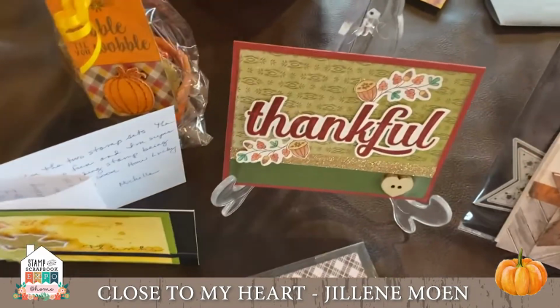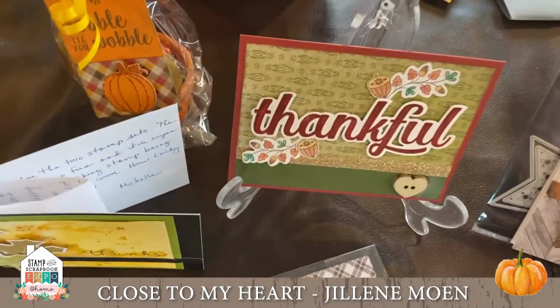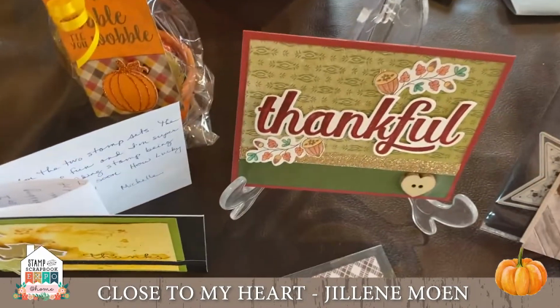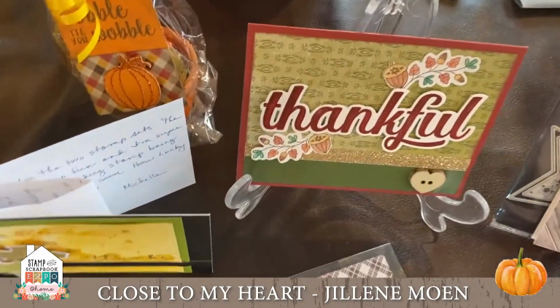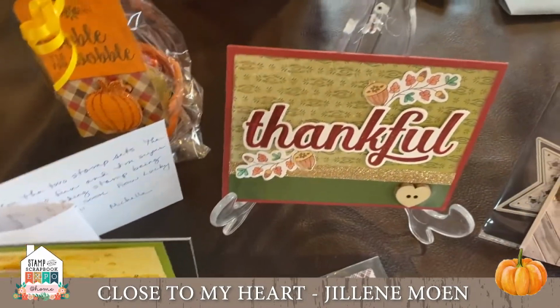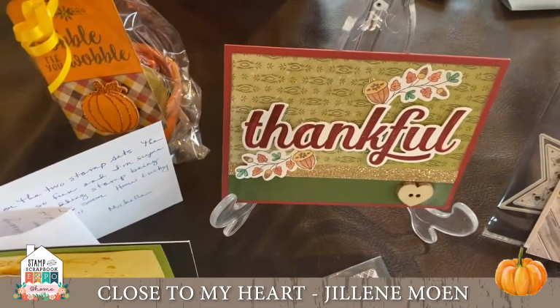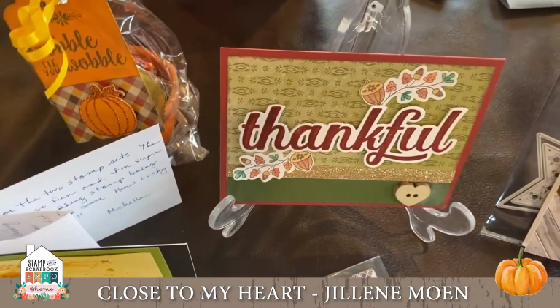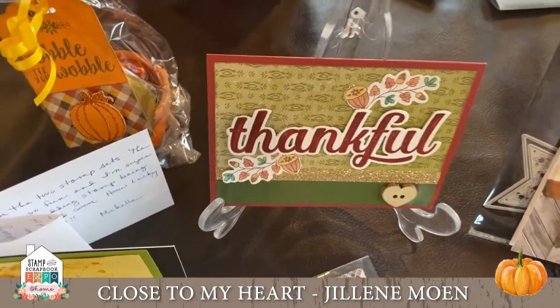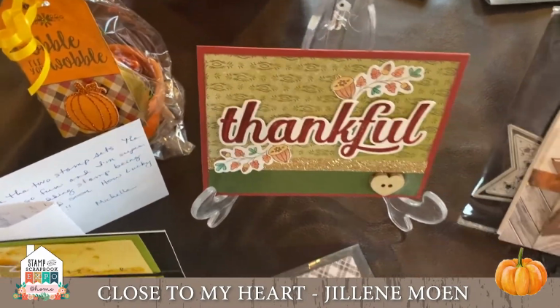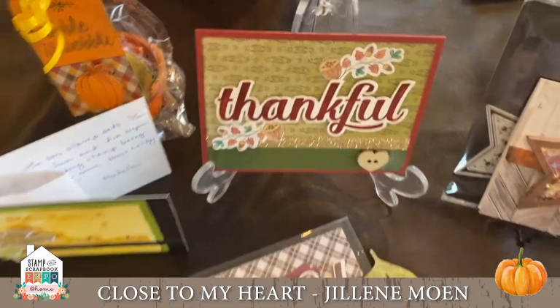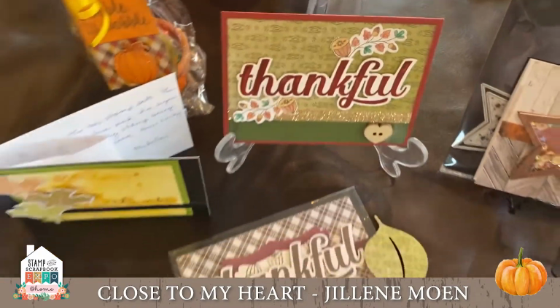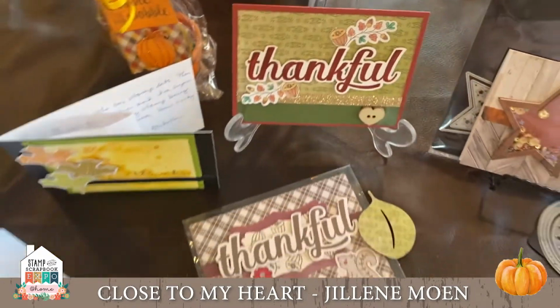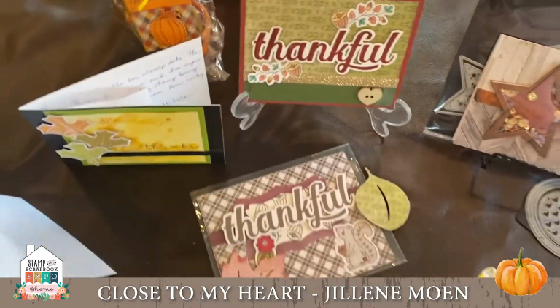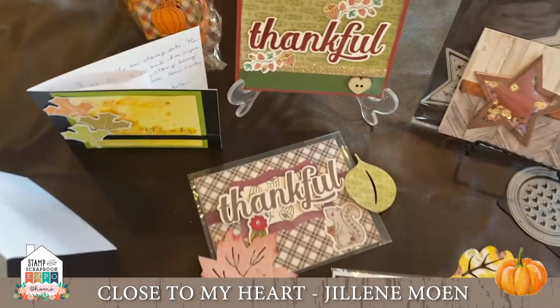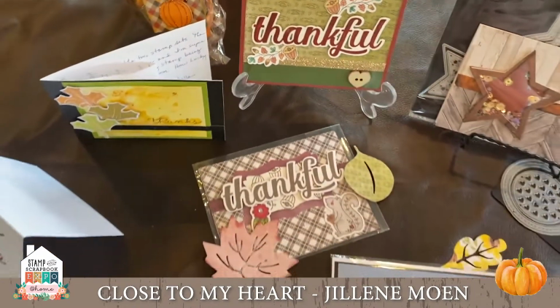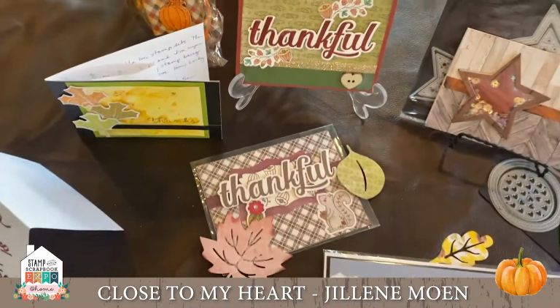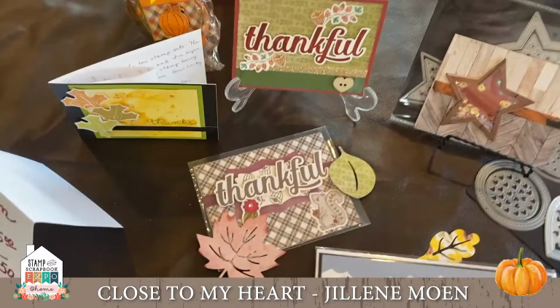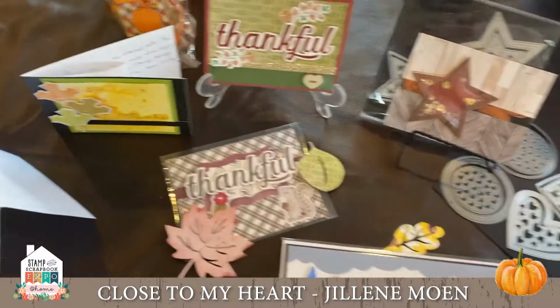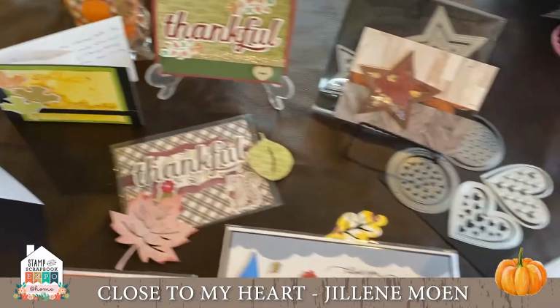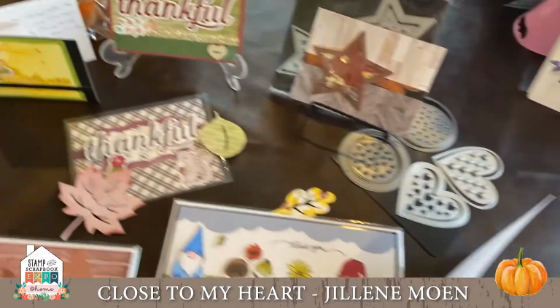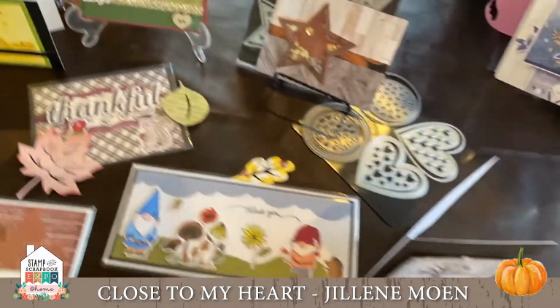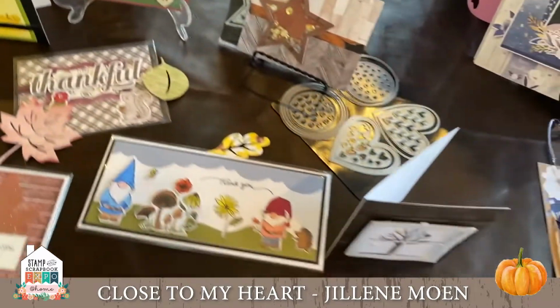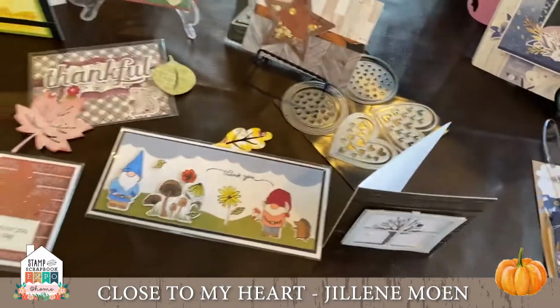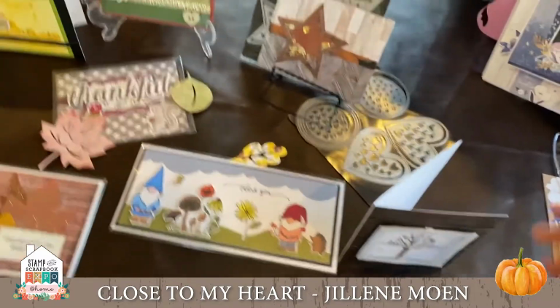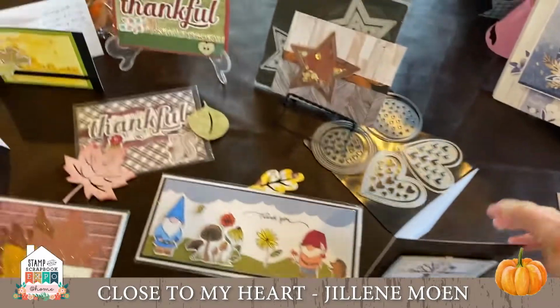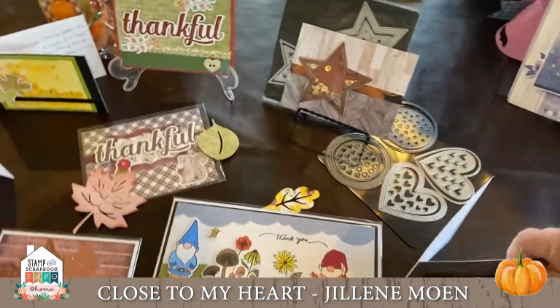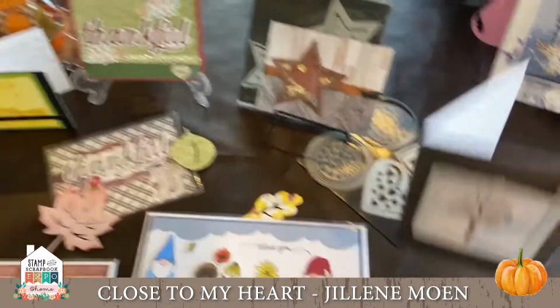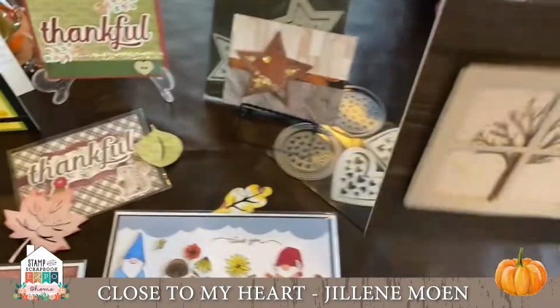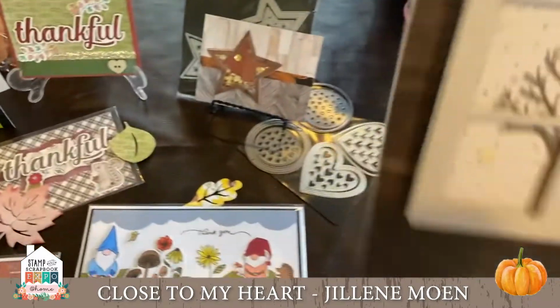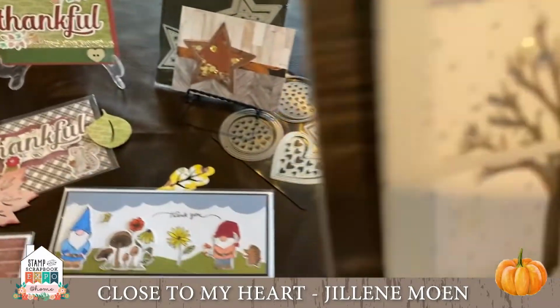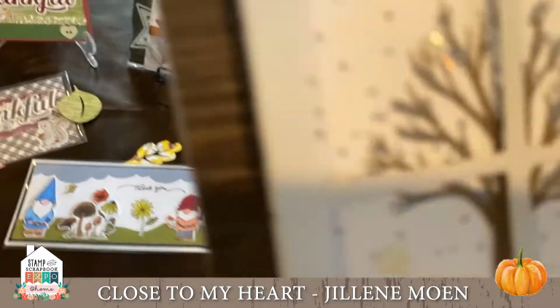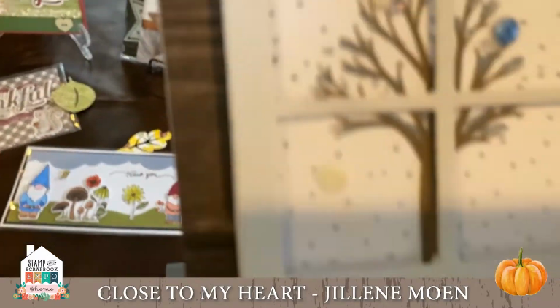Here is a really sweet little card using some shimmer paste — shimmer brush, excuse me. That's my friend Jen from Chicago.